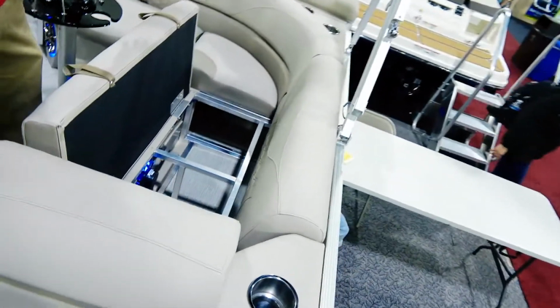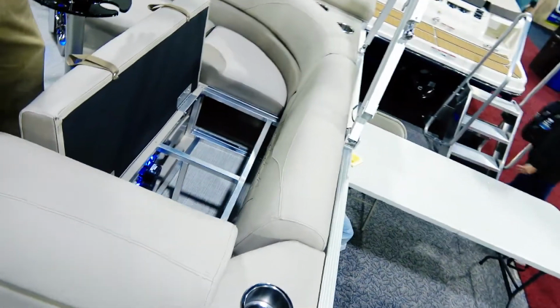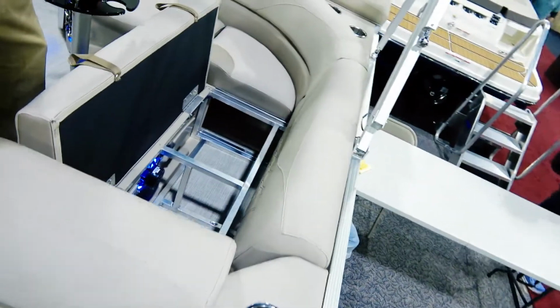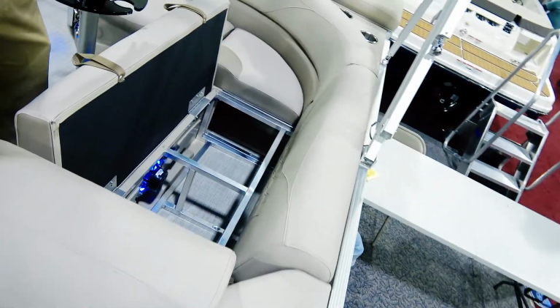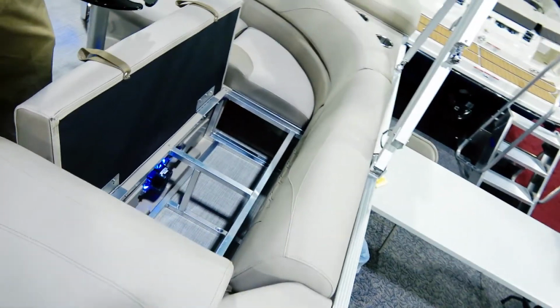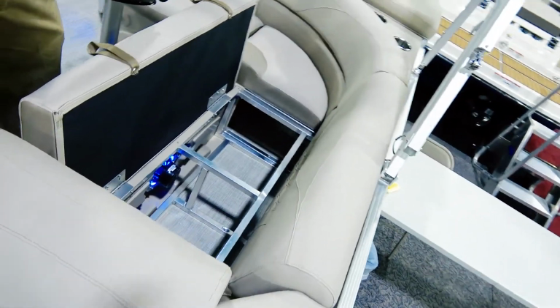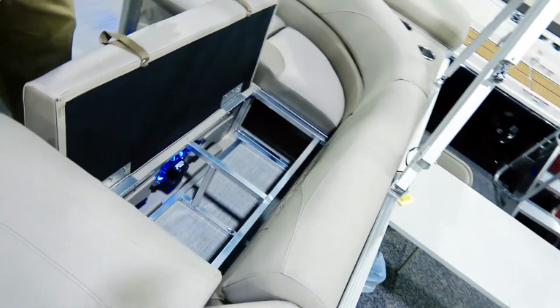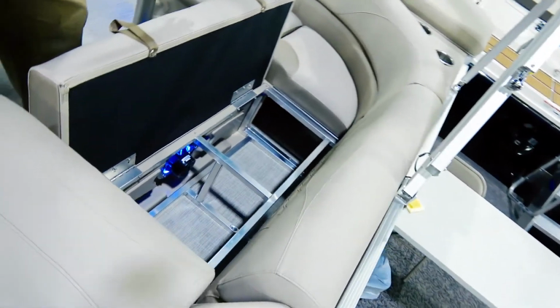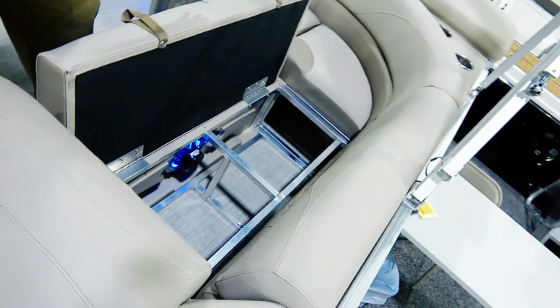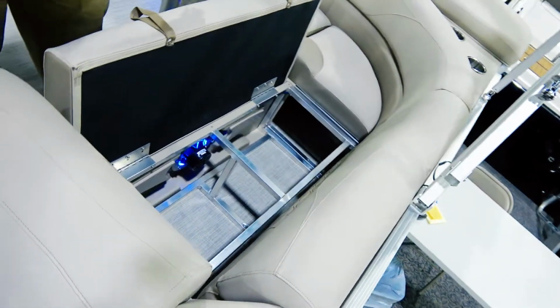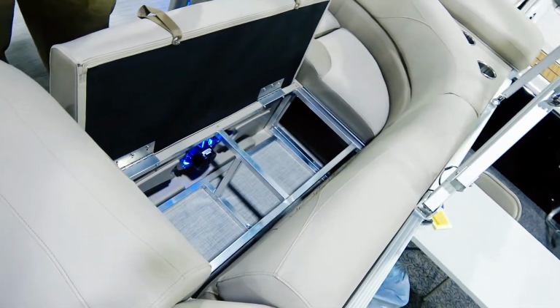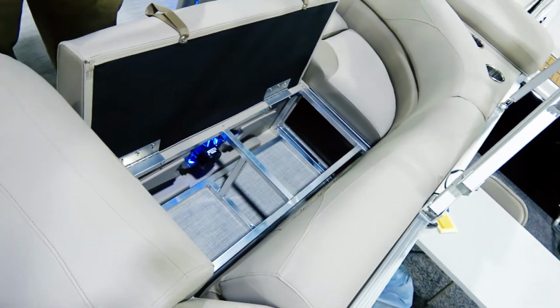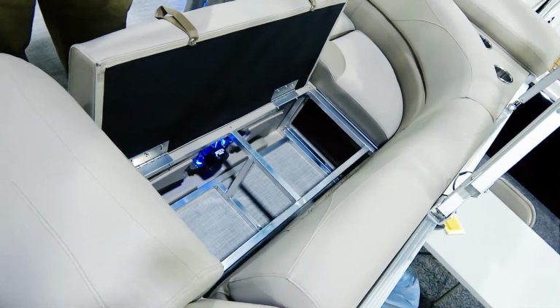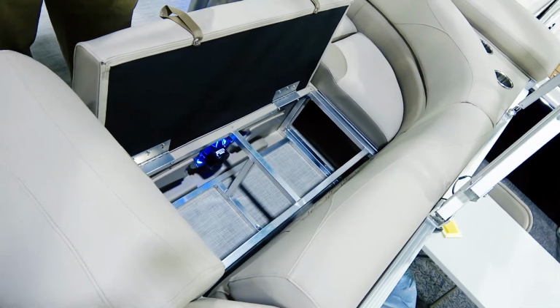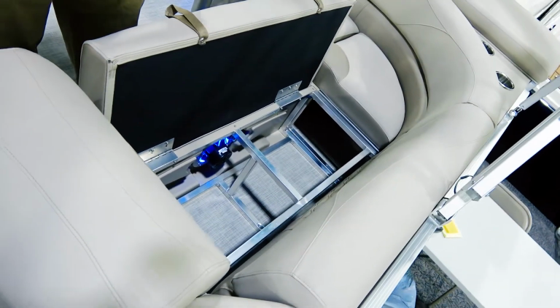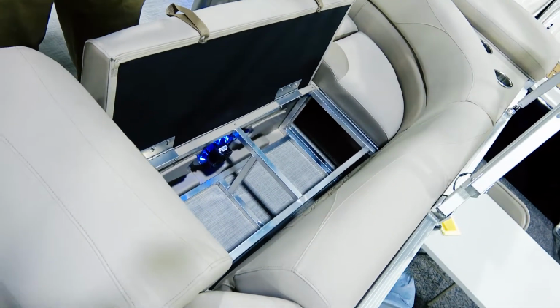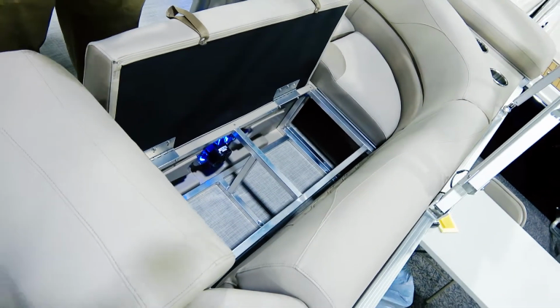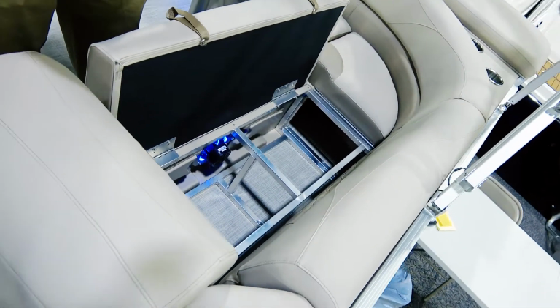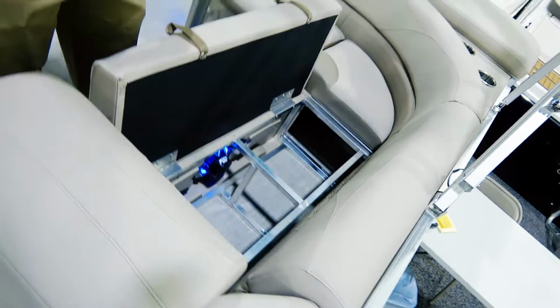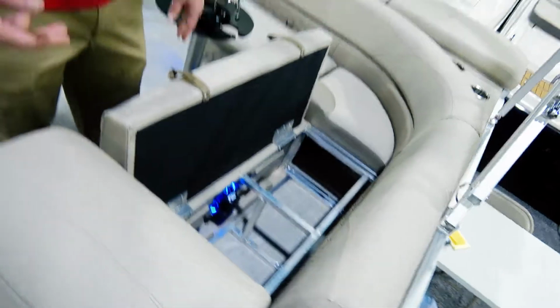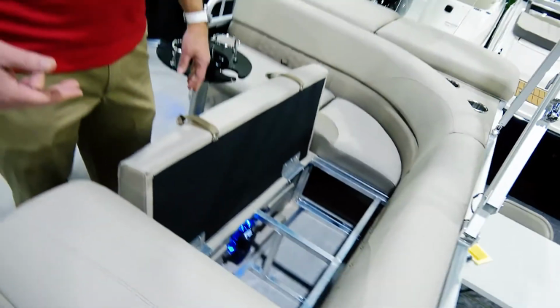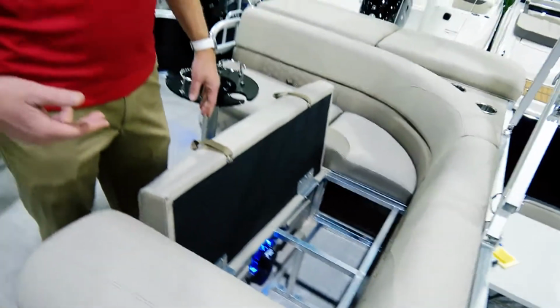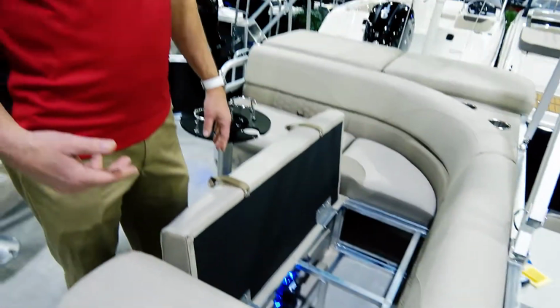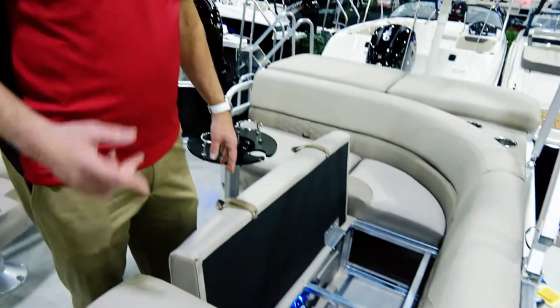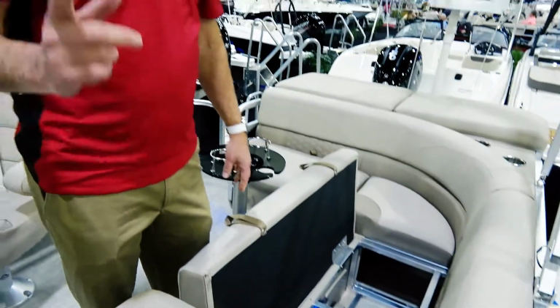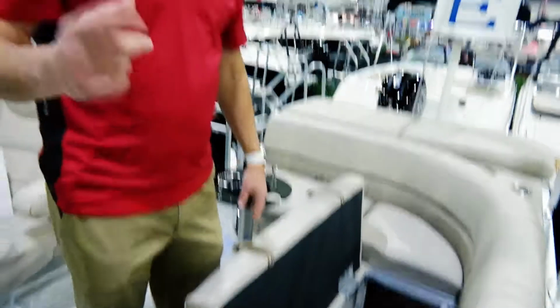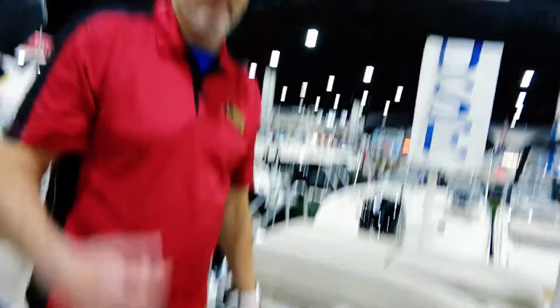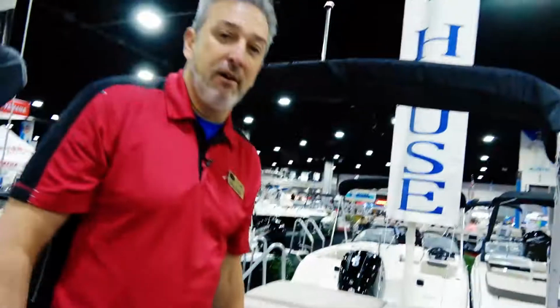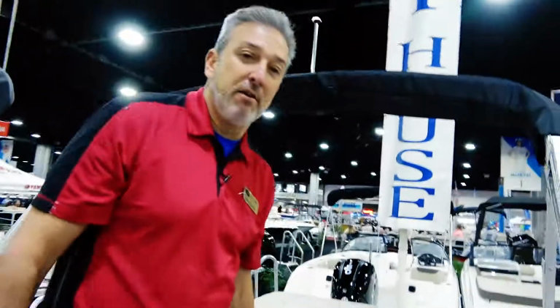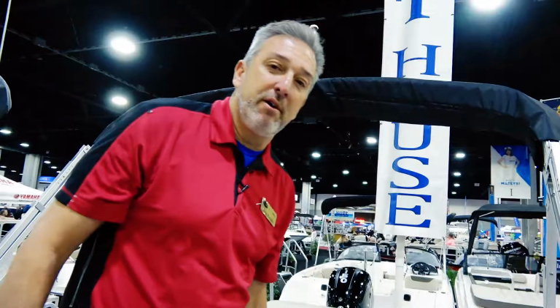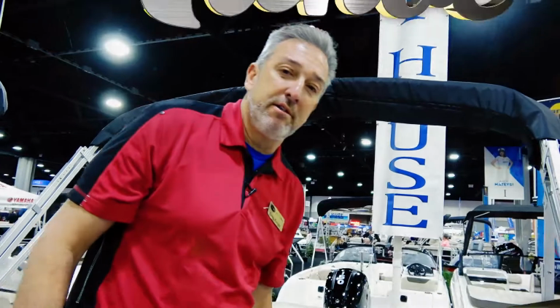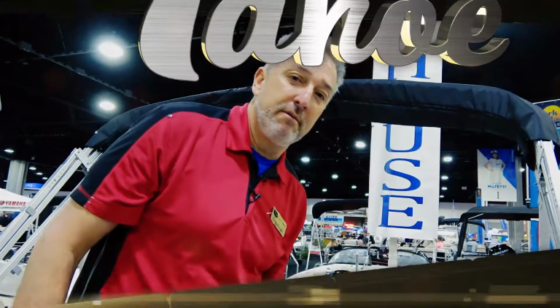30% more storage under an Avalon seat, and that's the art of the pontoon.